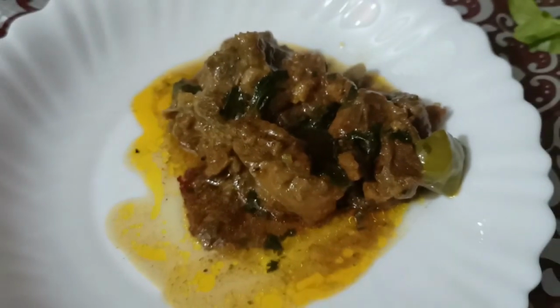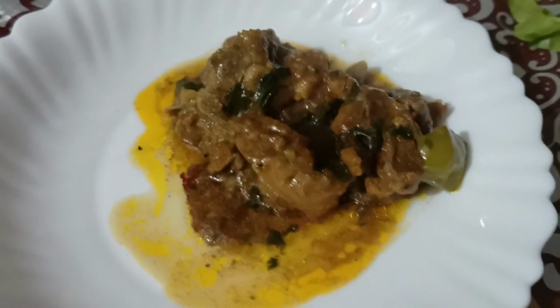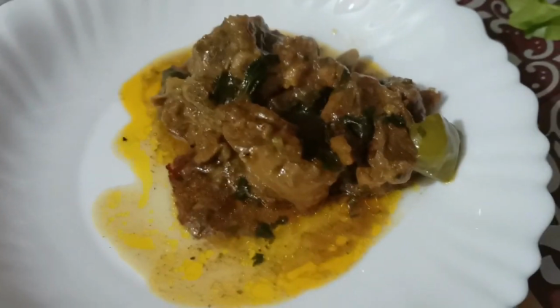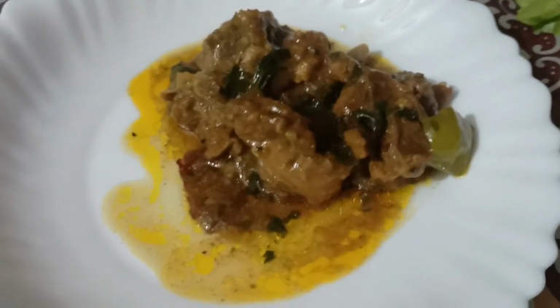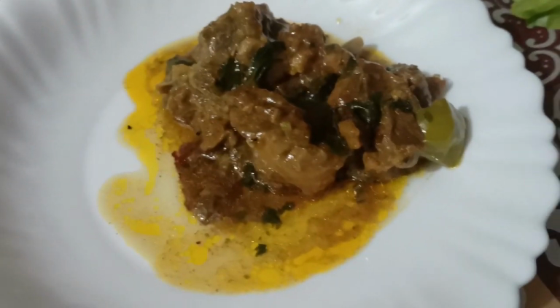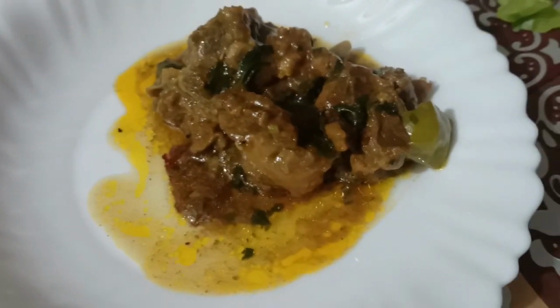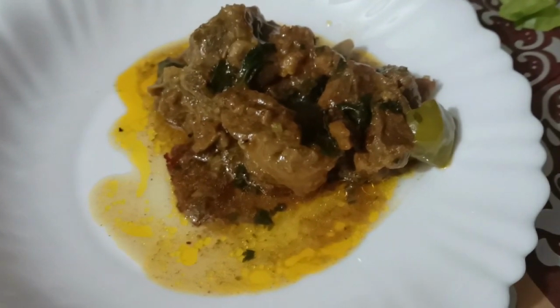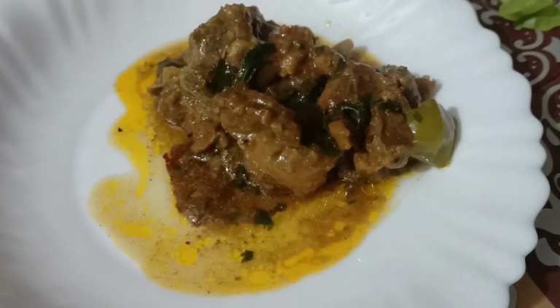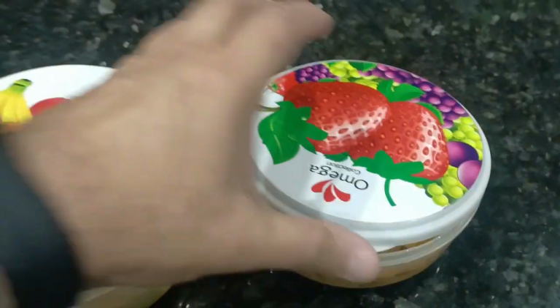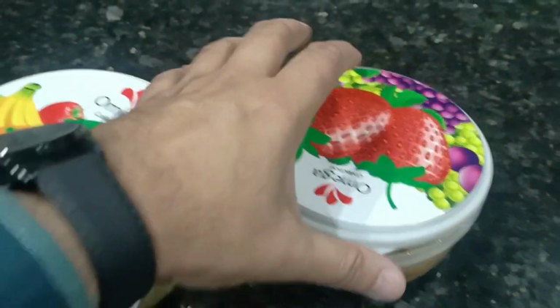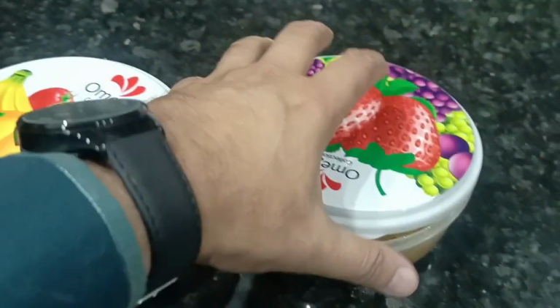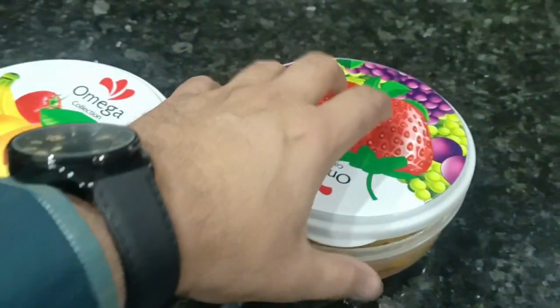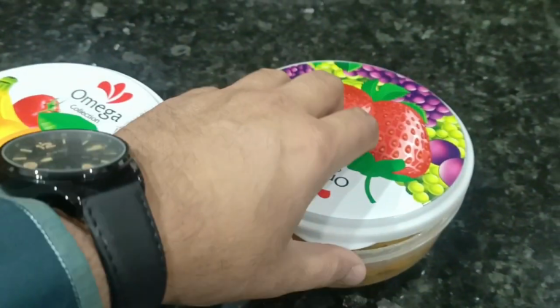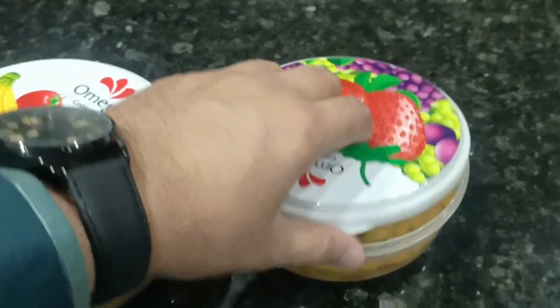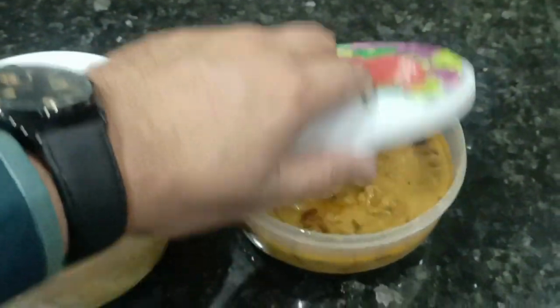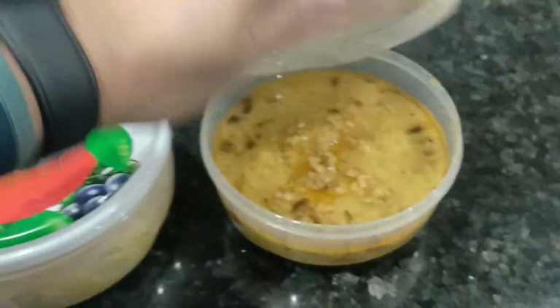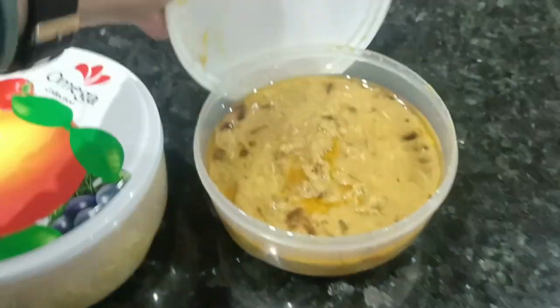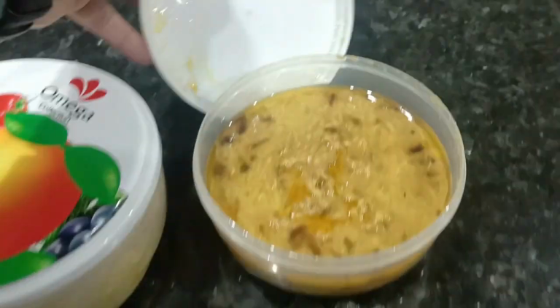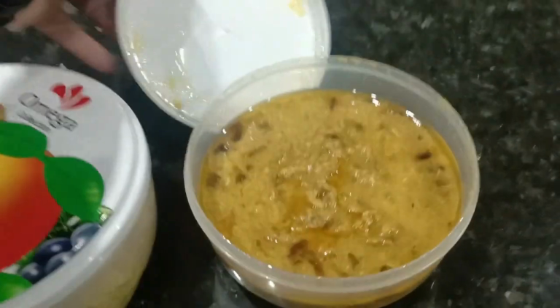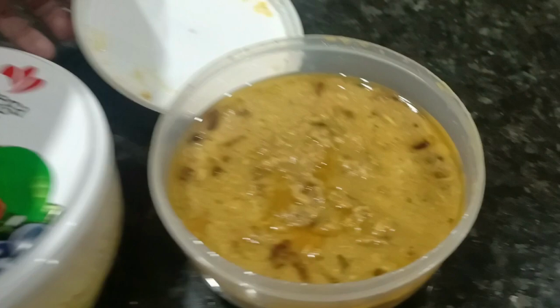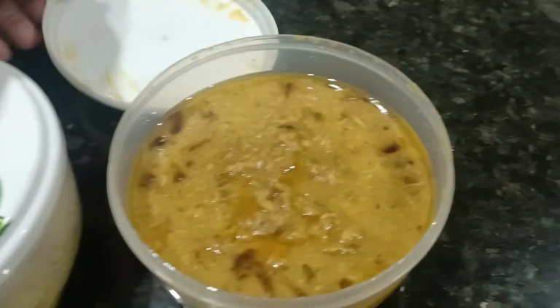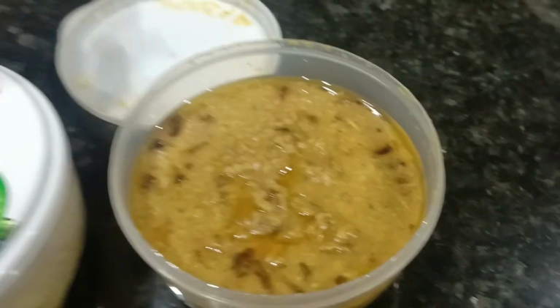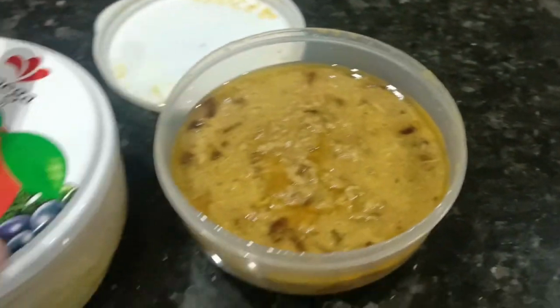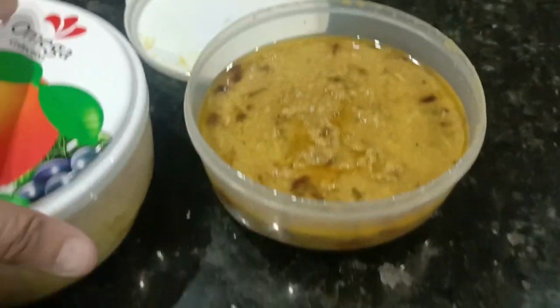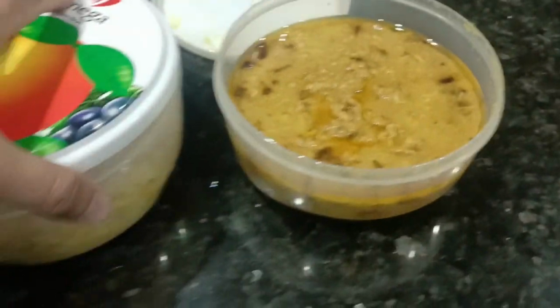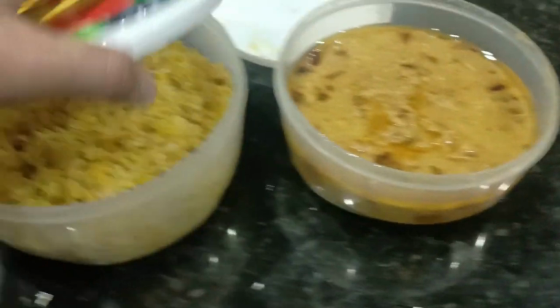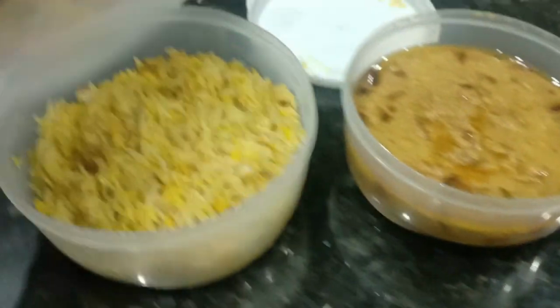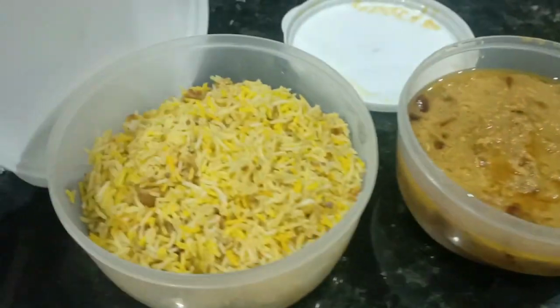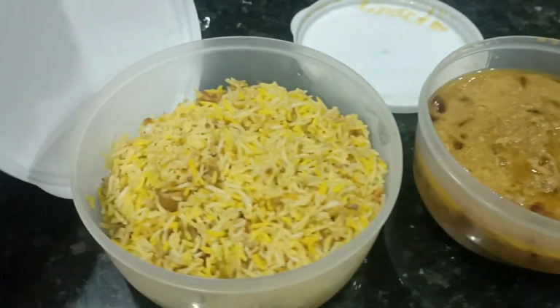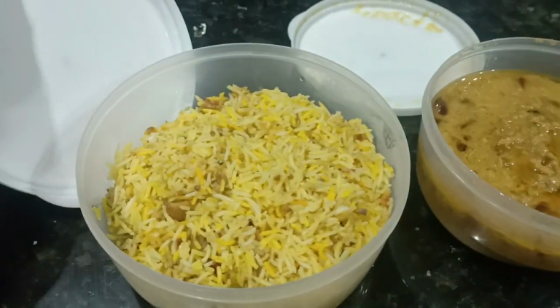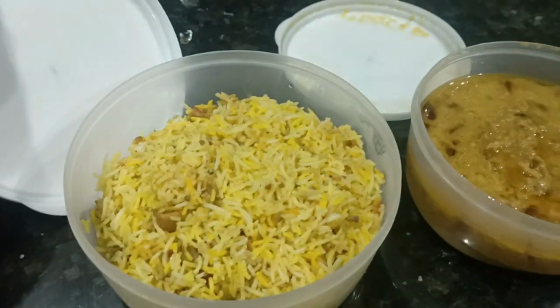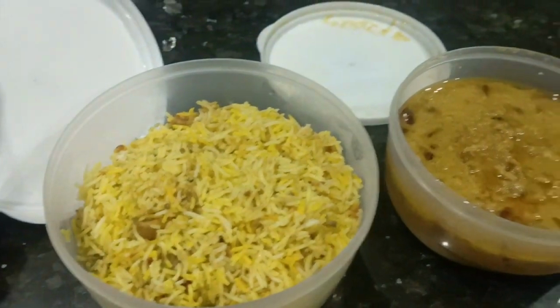Since we will also have a review, in this video we have provided a lot of food. This is a meal for many people.